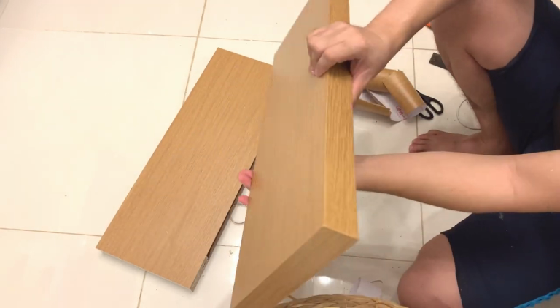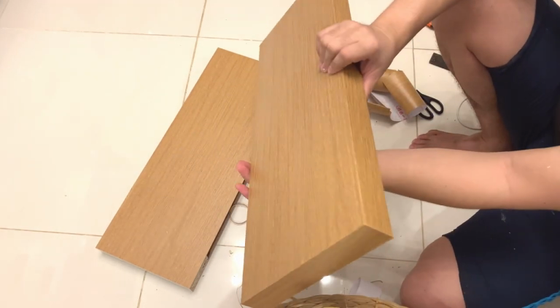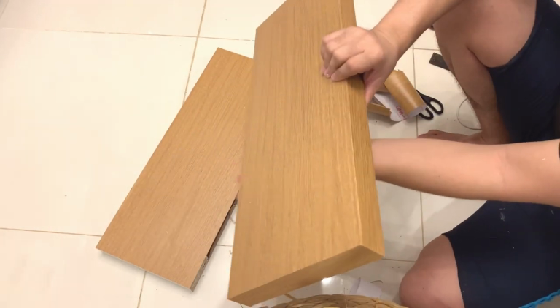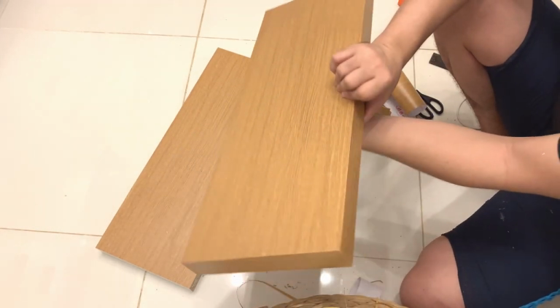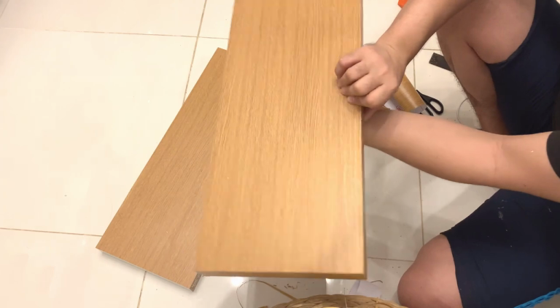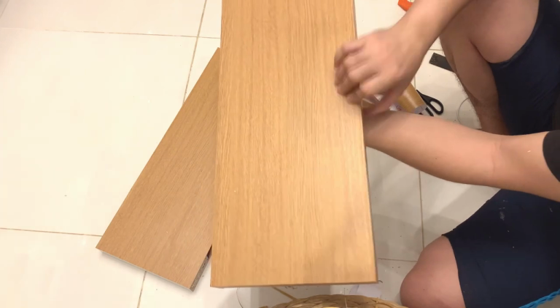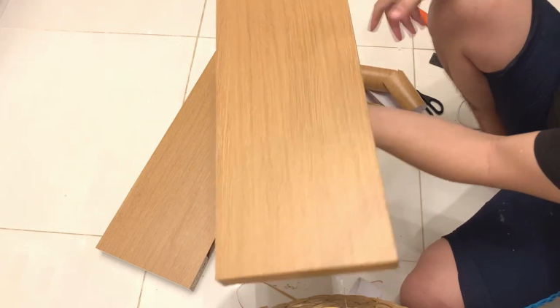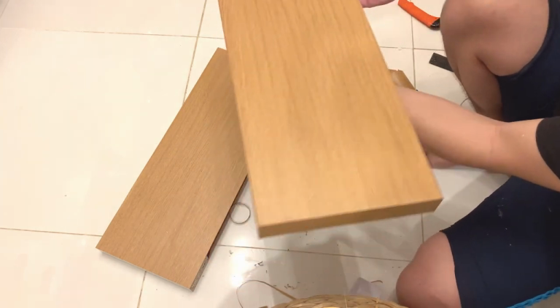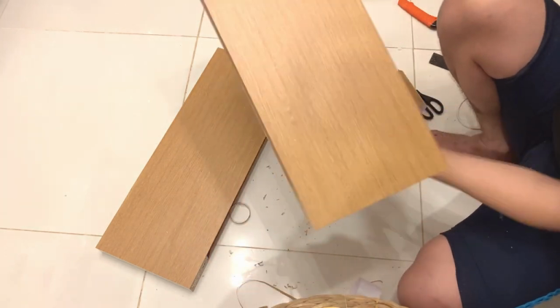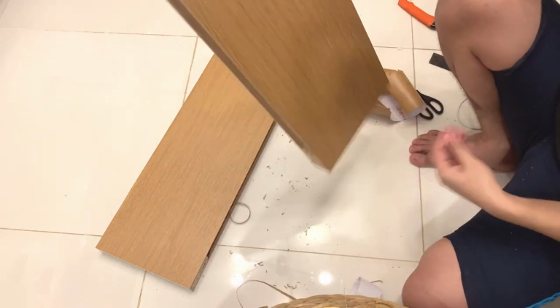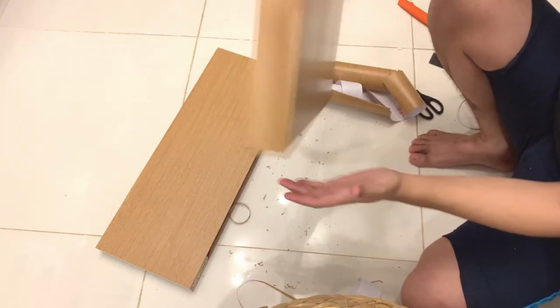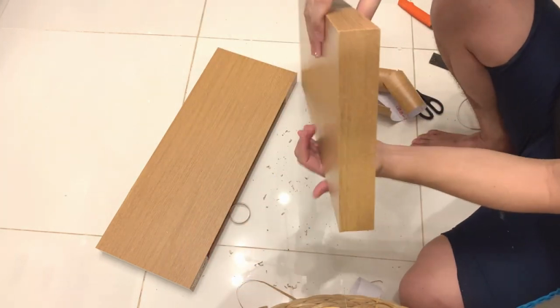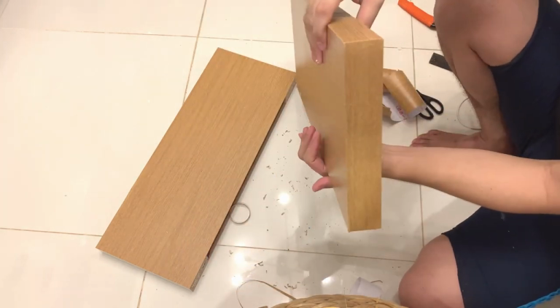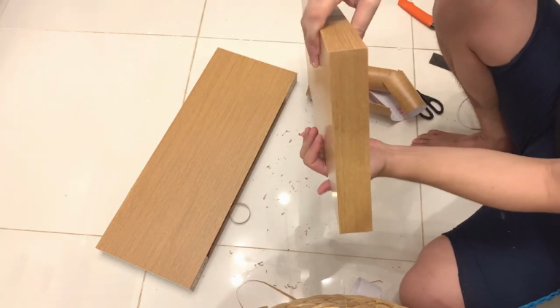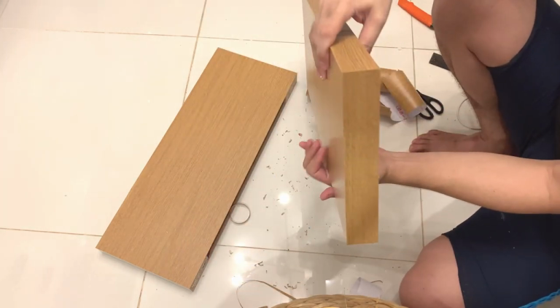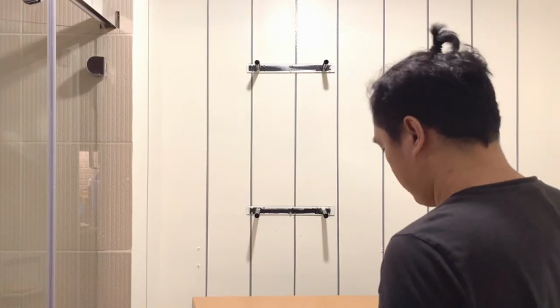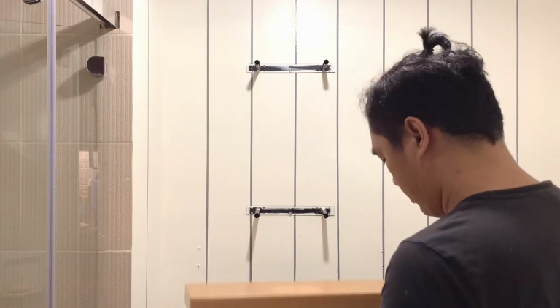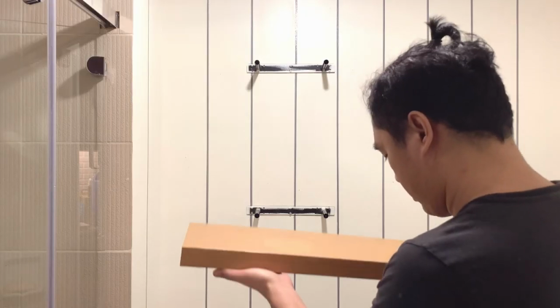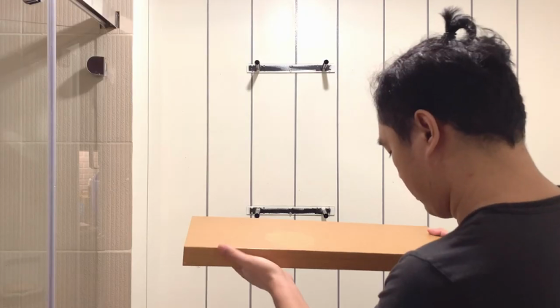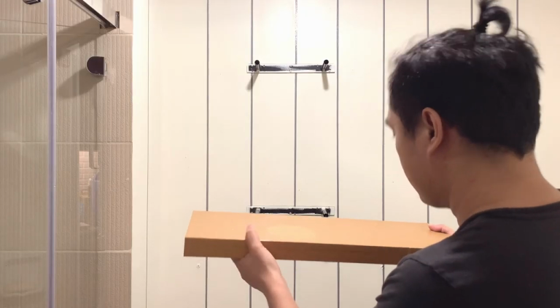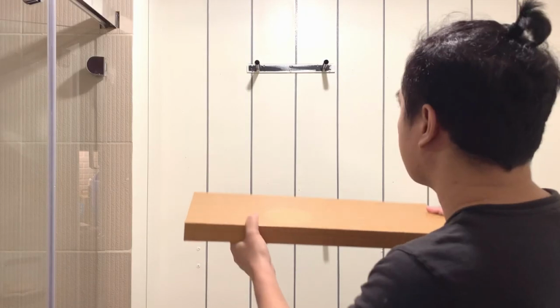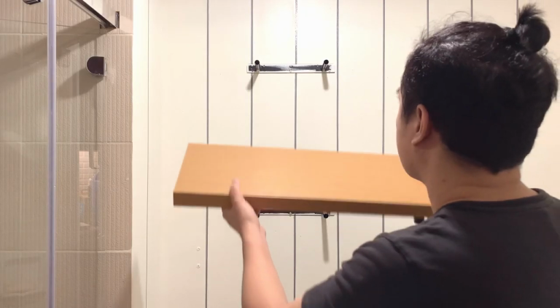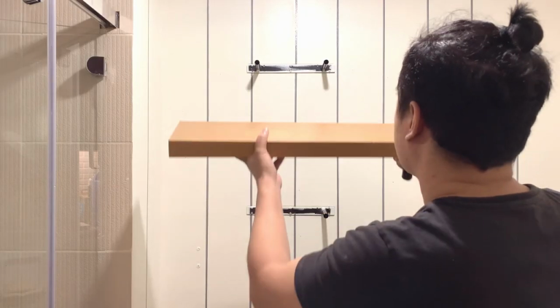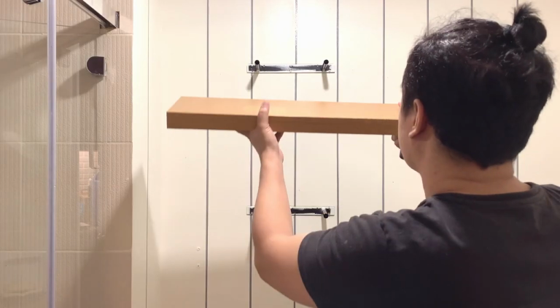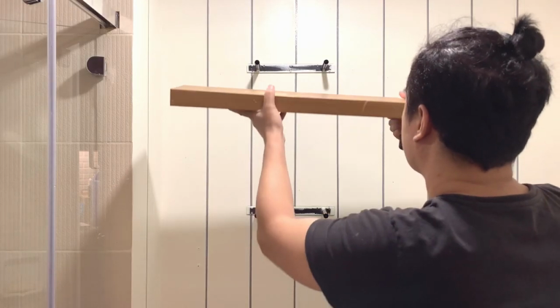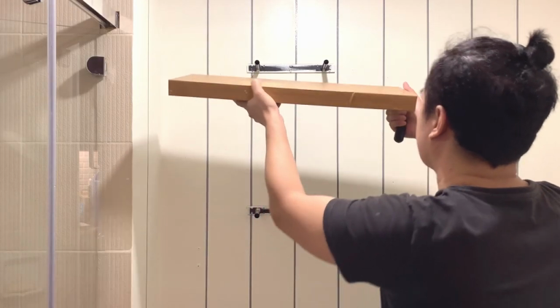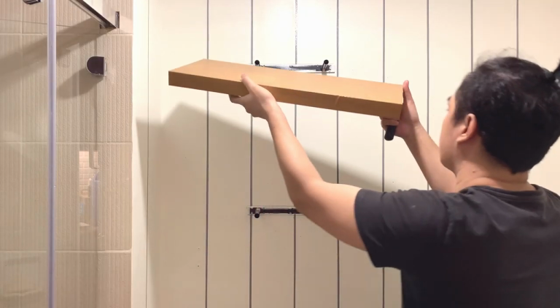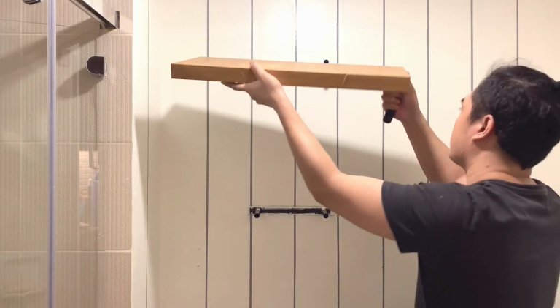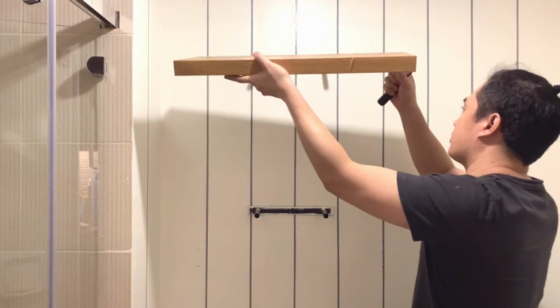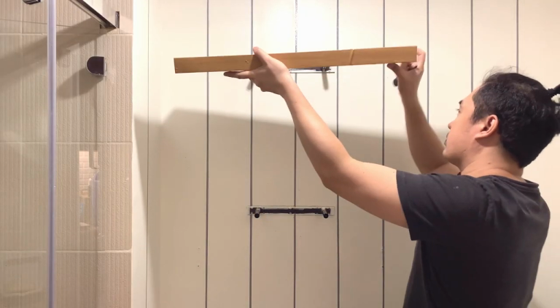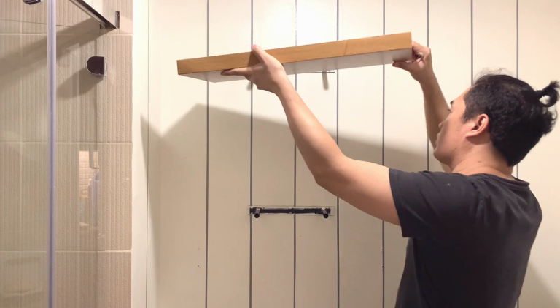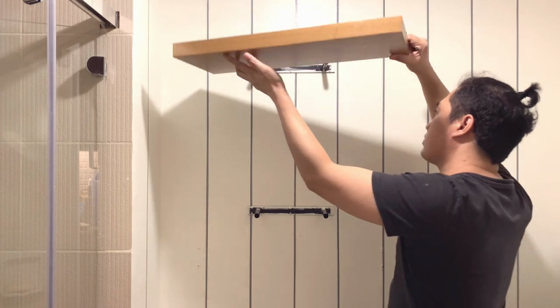And there it is! Good as new again — our floating shelves, and they look much better suited to the look of our bathroom.